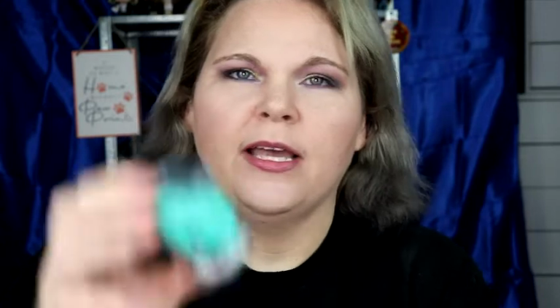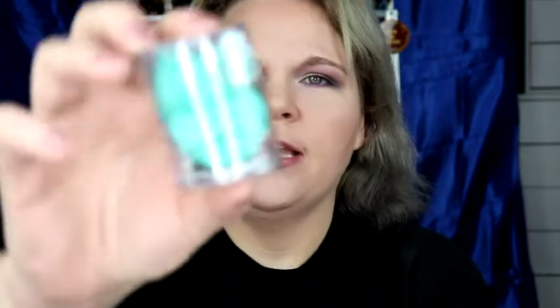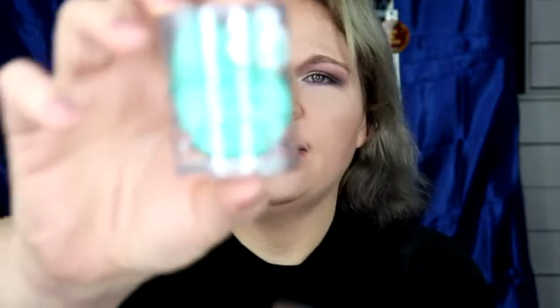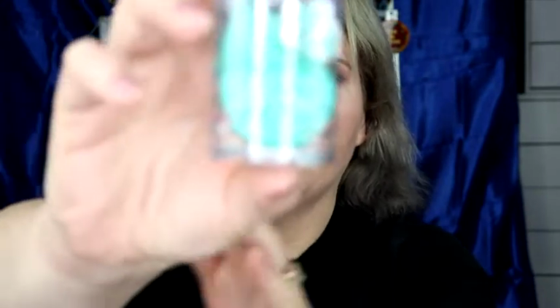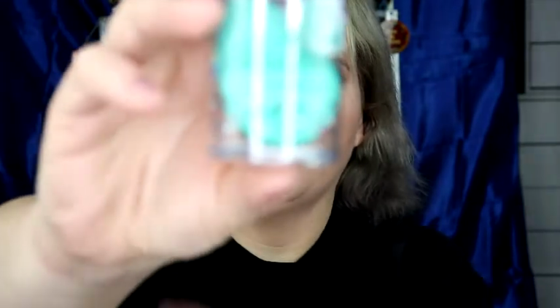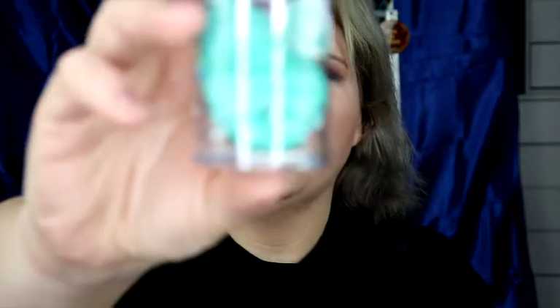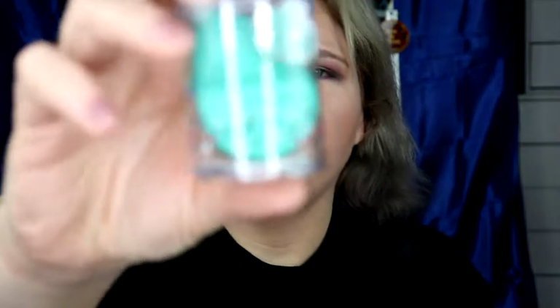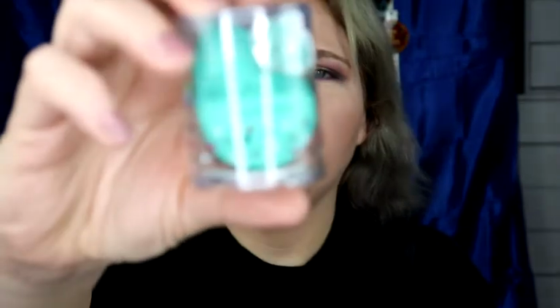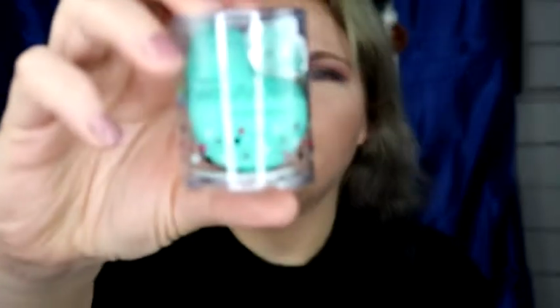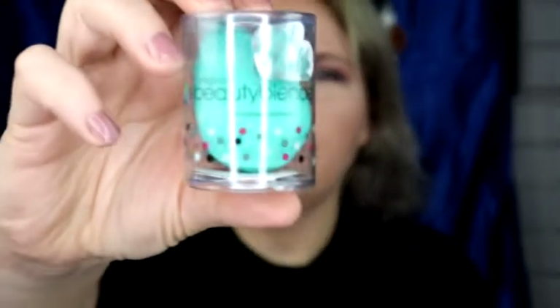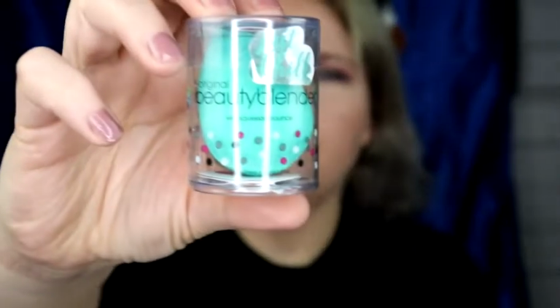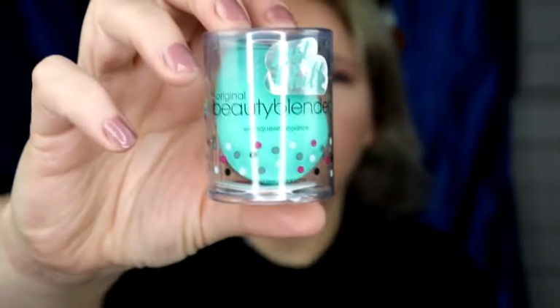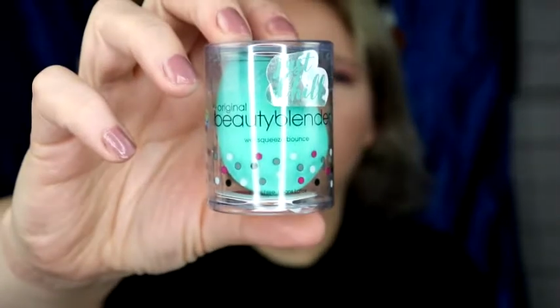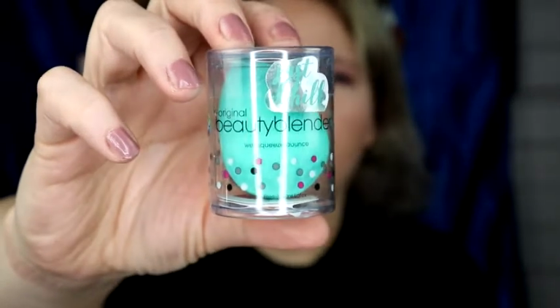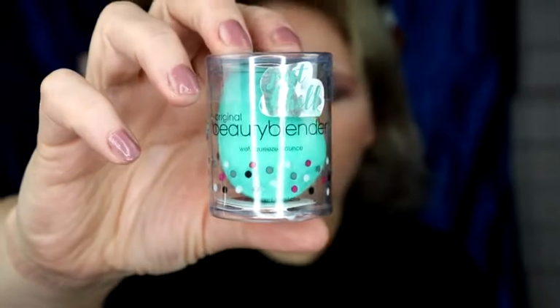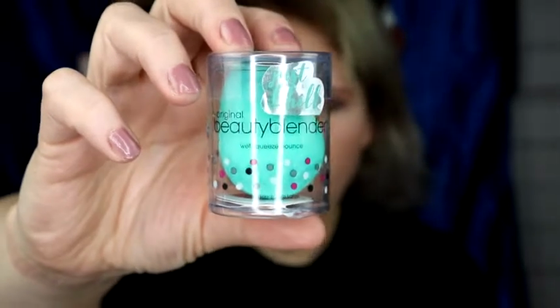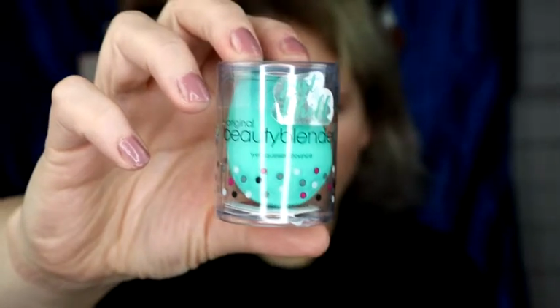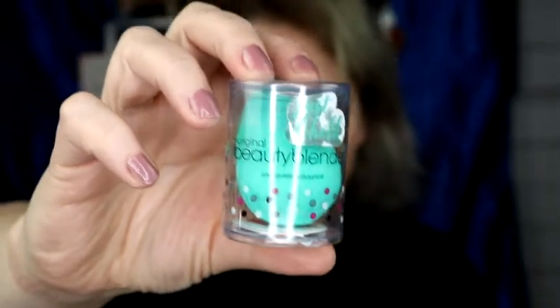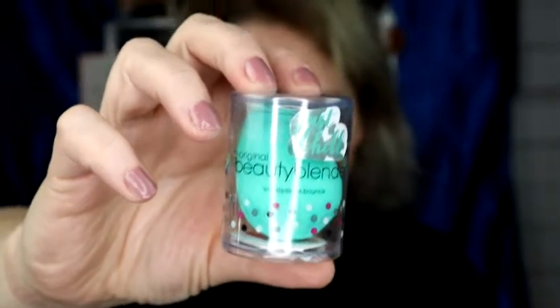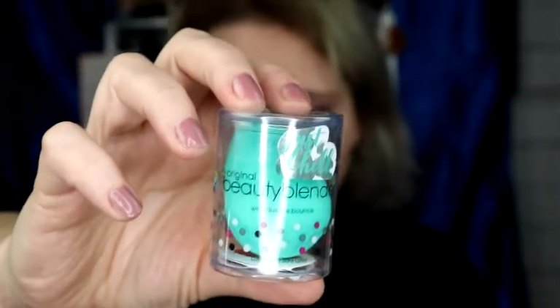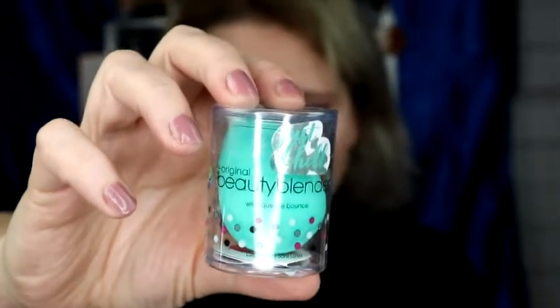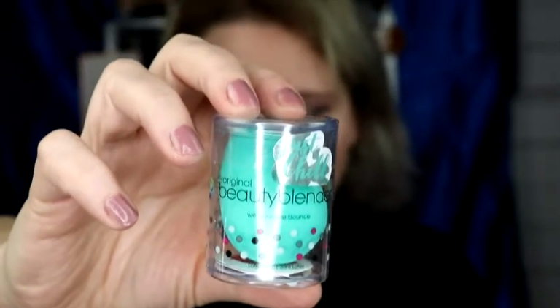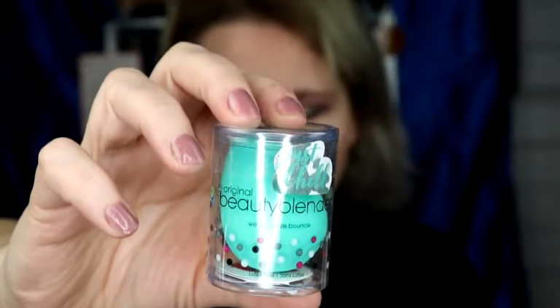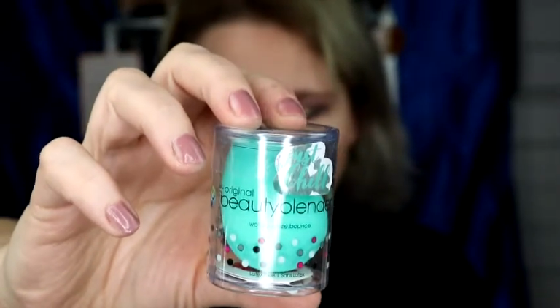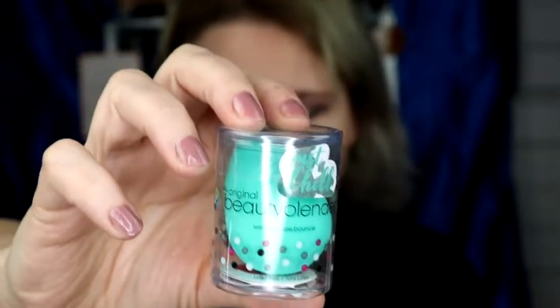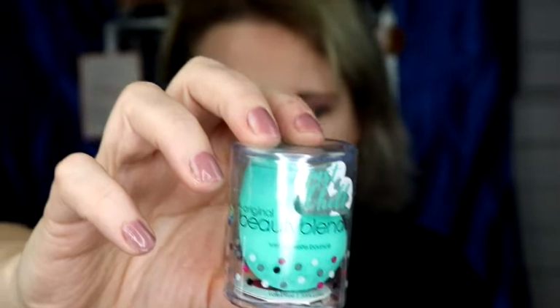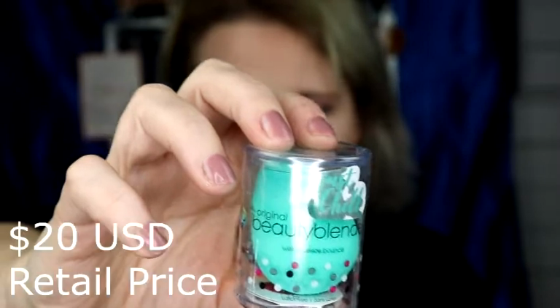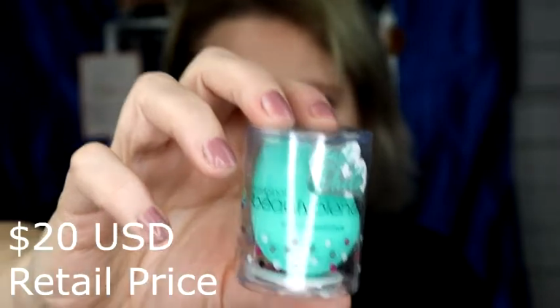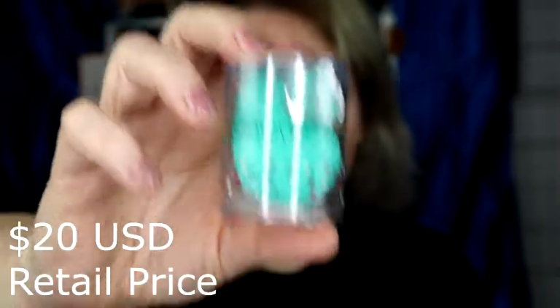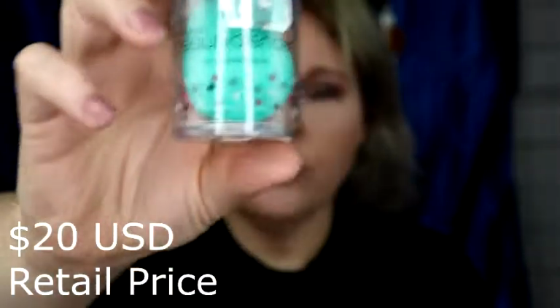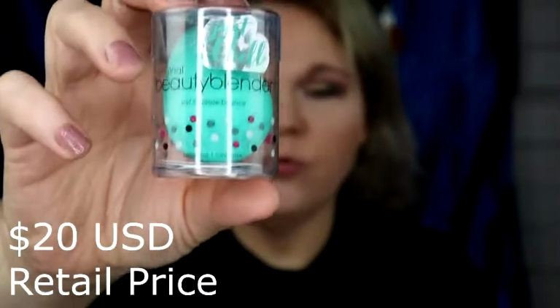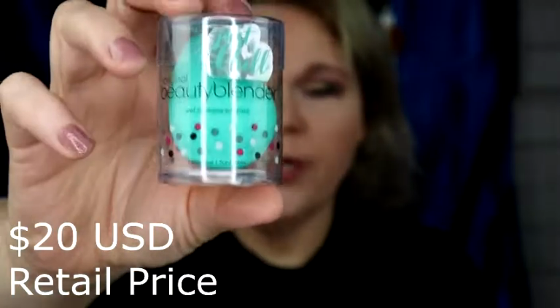It's the original Beauty Blender Makeup Sponge, and this one retails for $20.